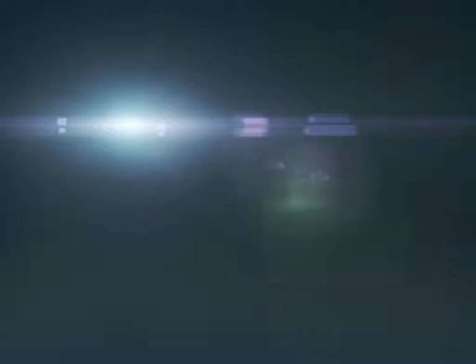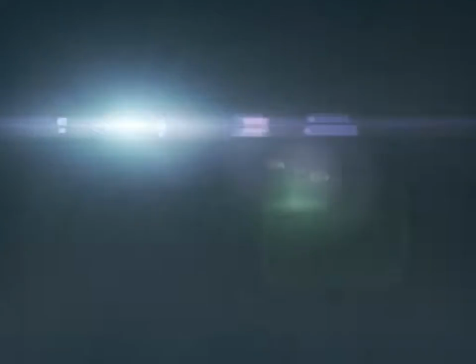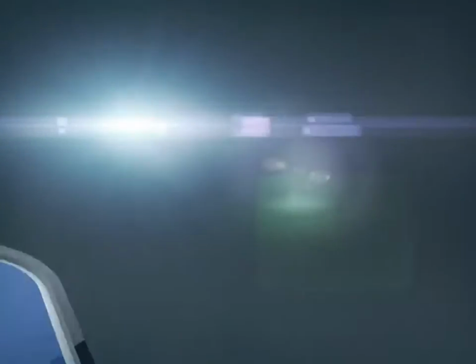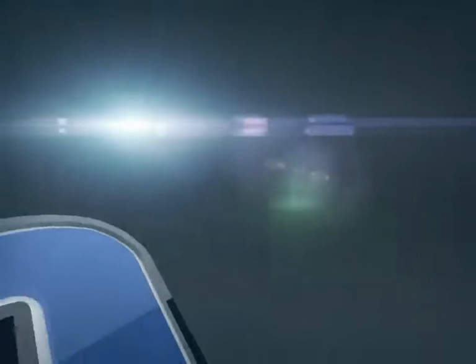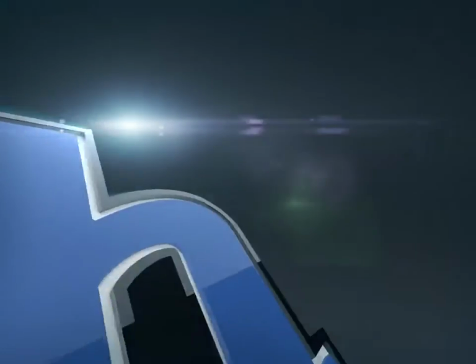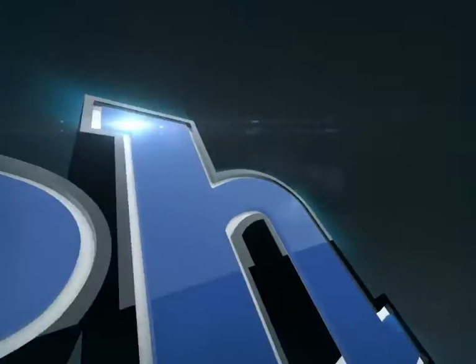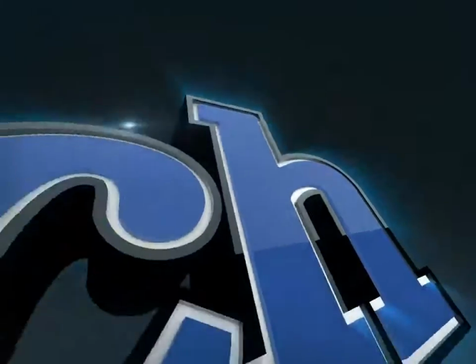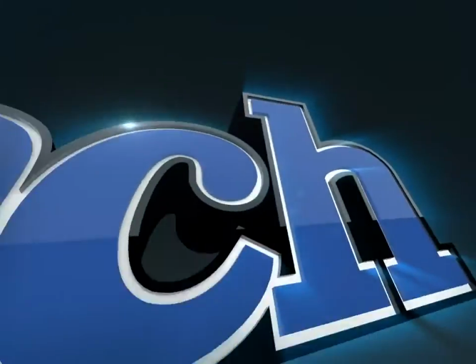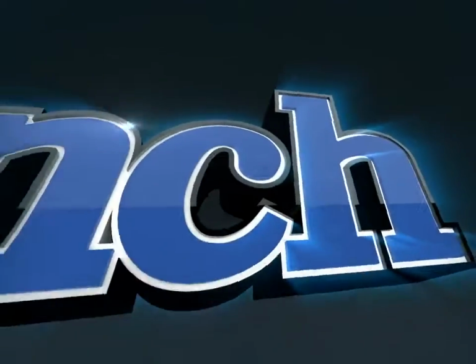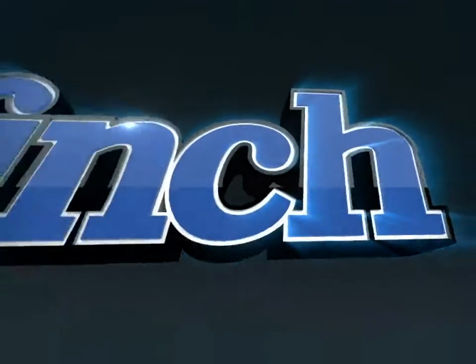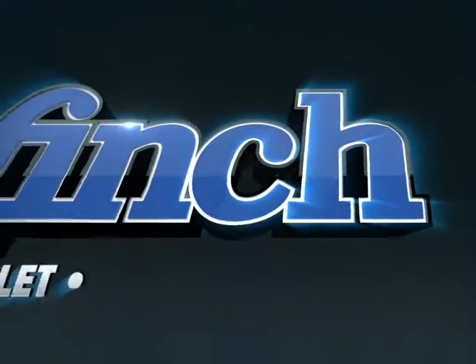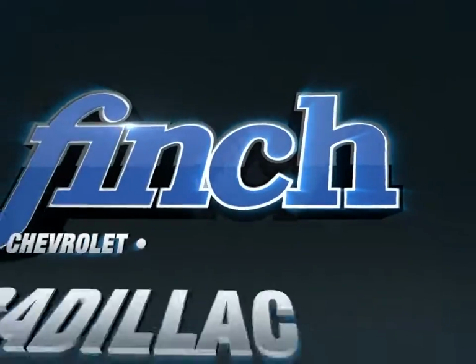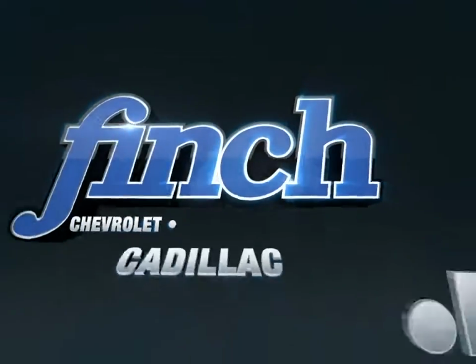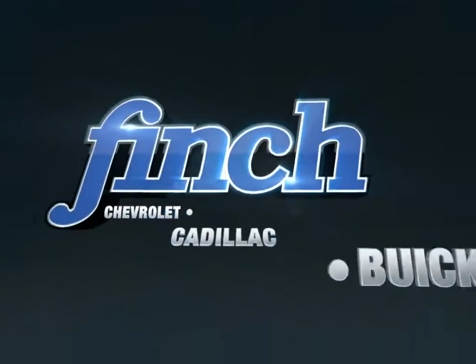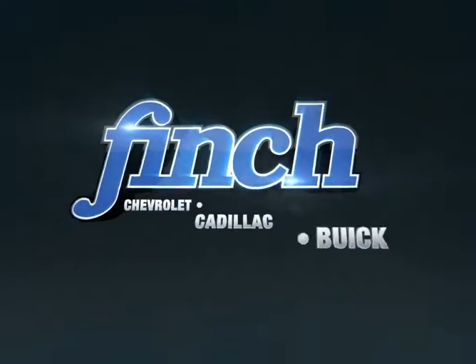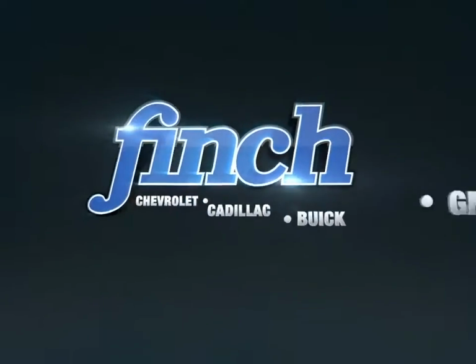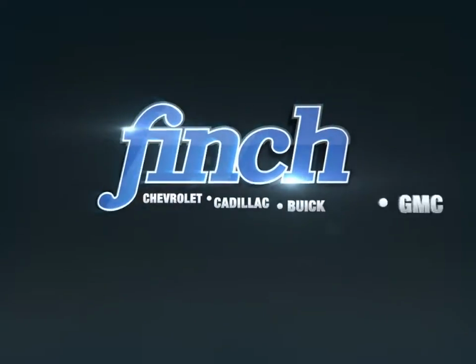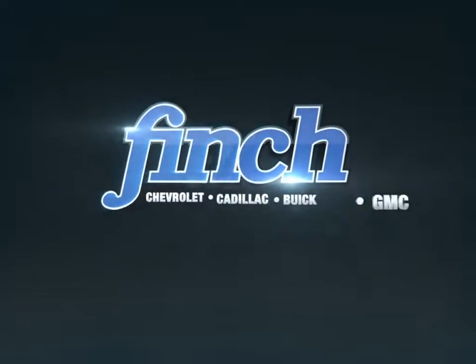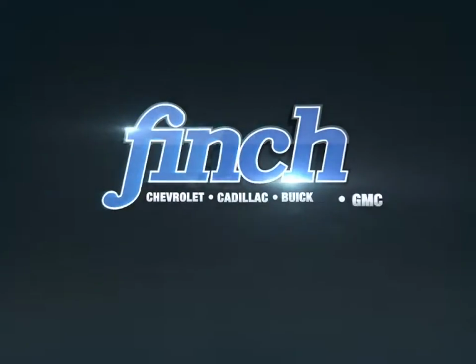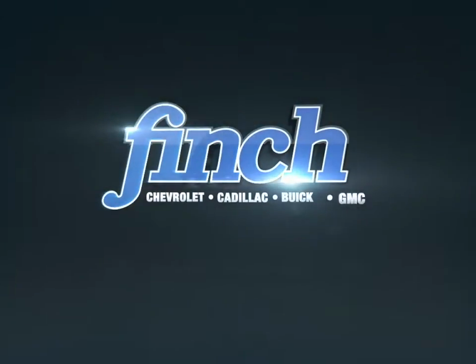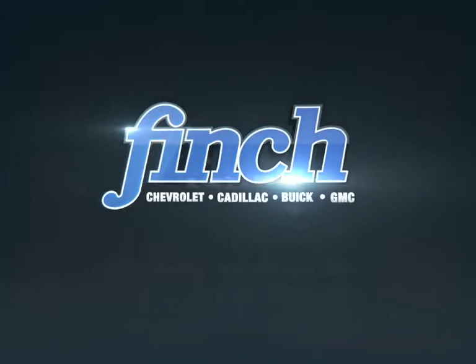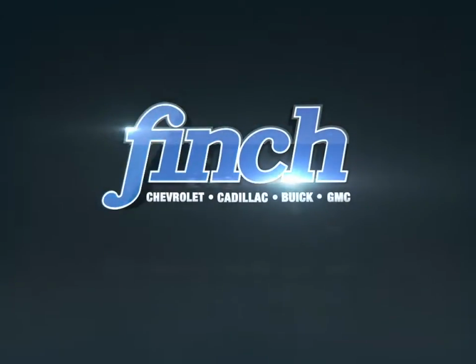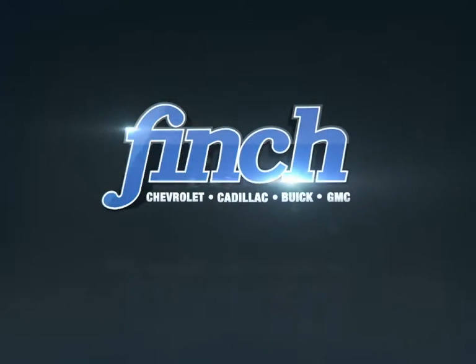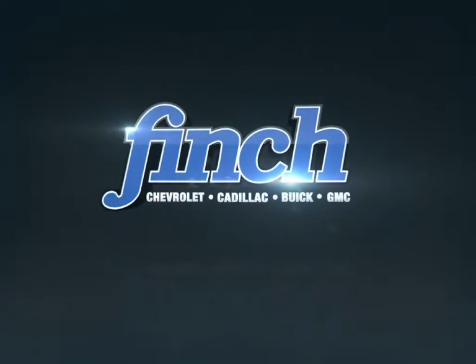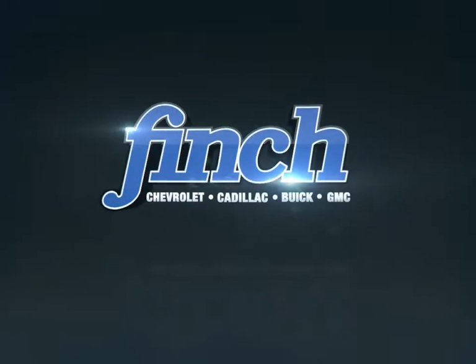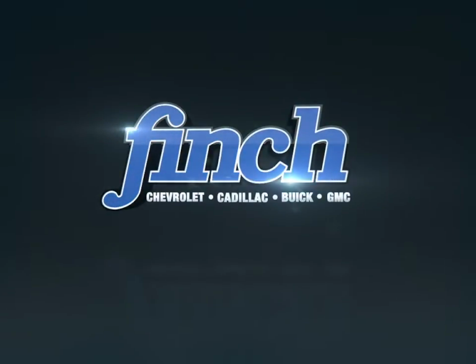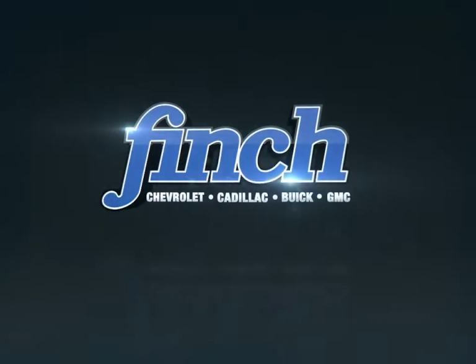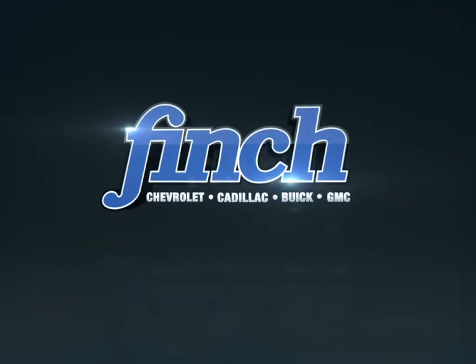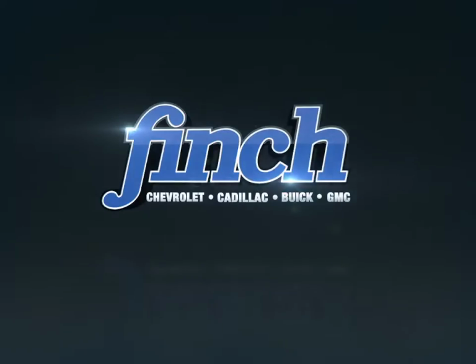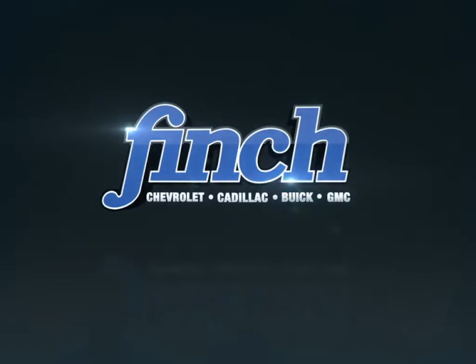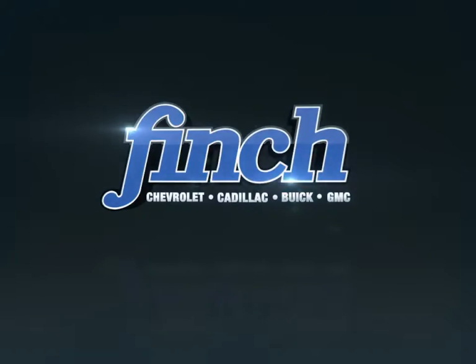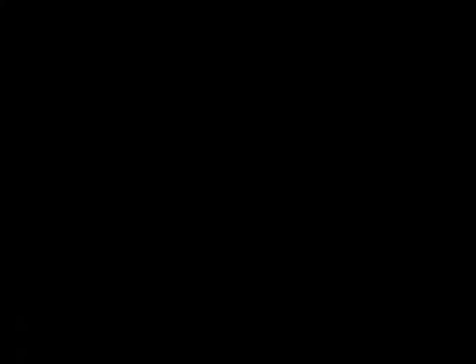Welcome to Finch Chevrolet. Today we're looking at a 2013 Cadillac SRX.